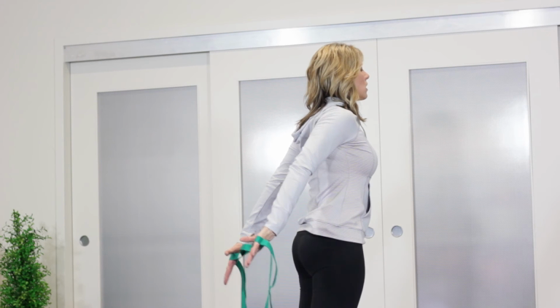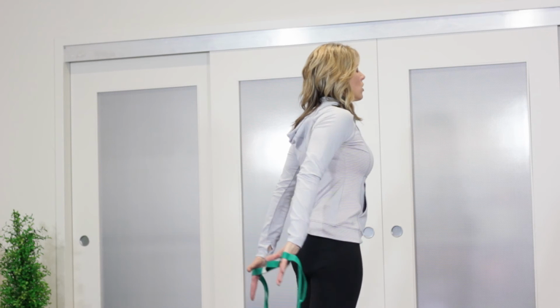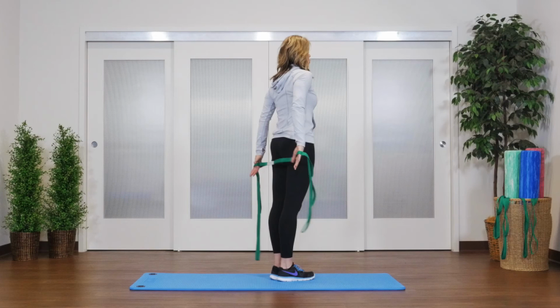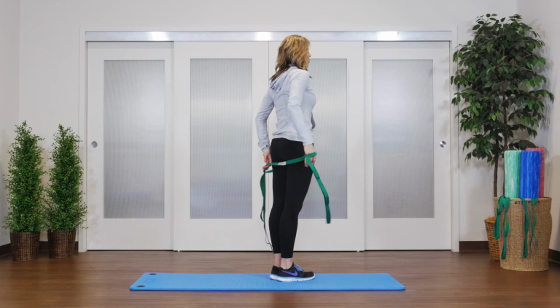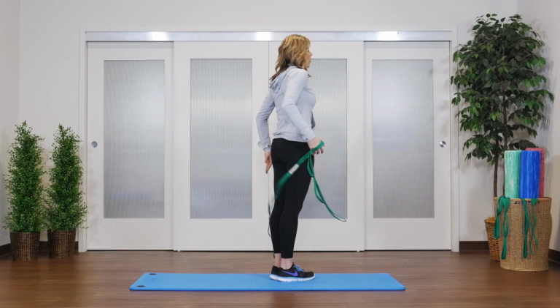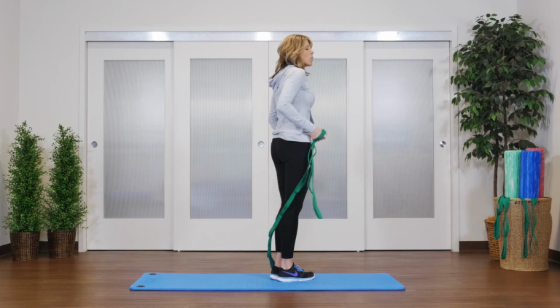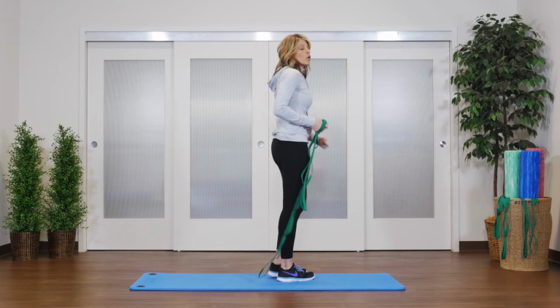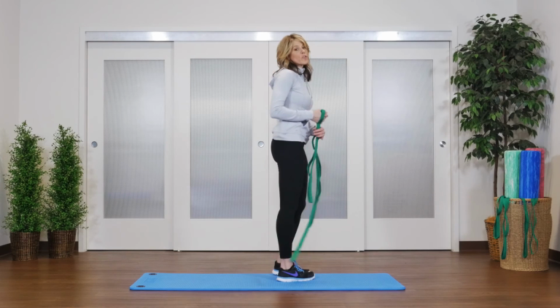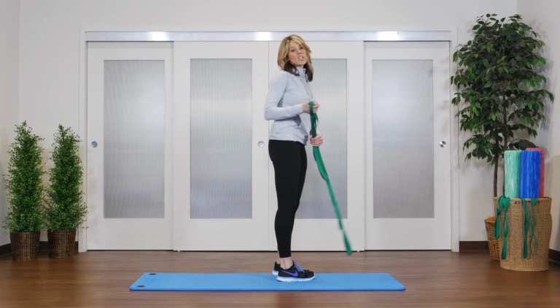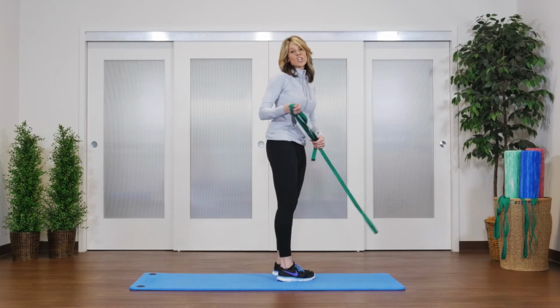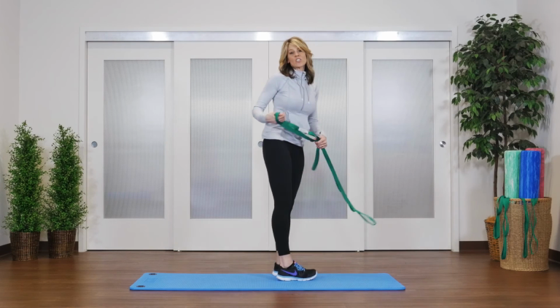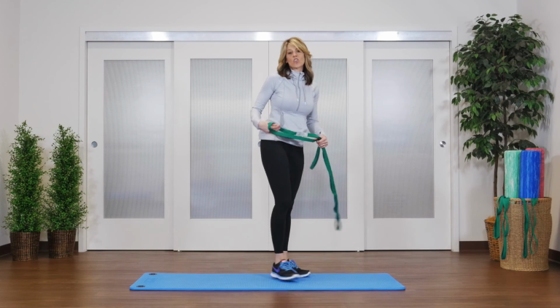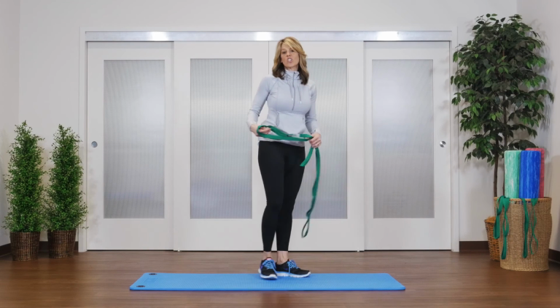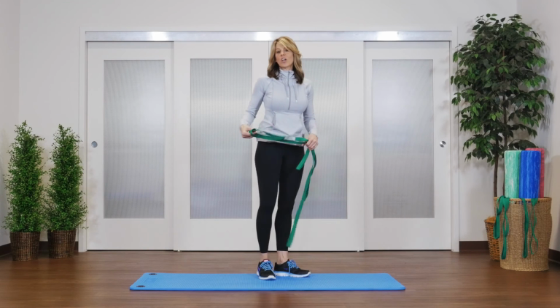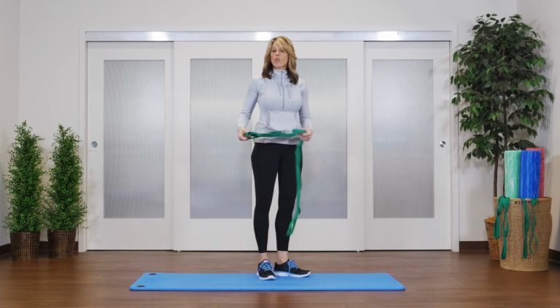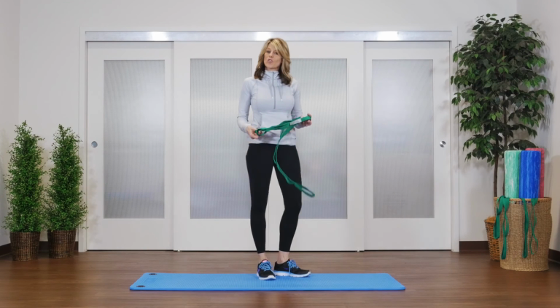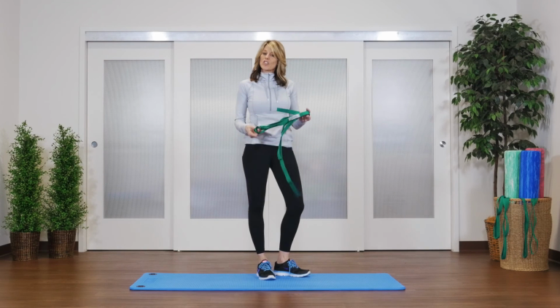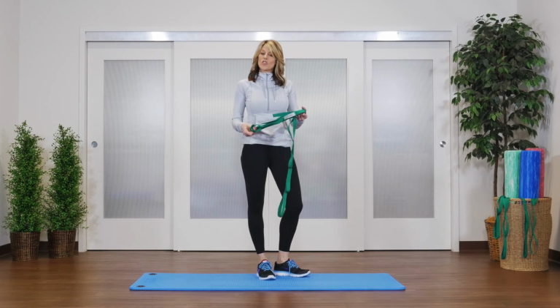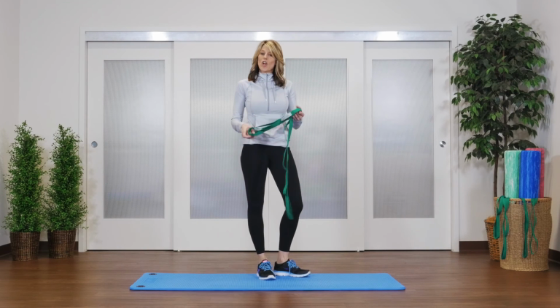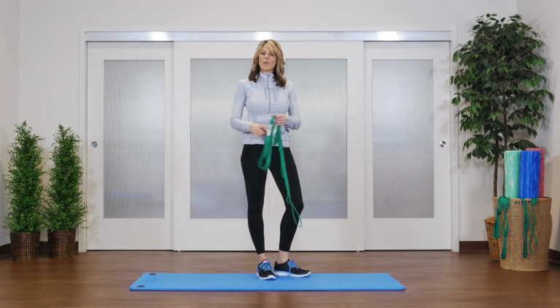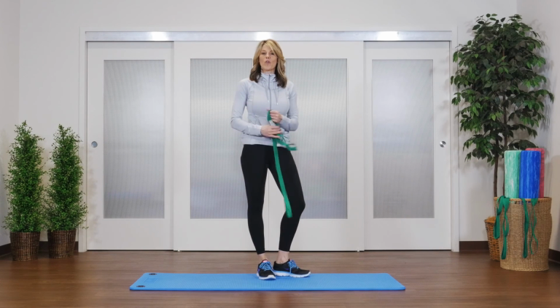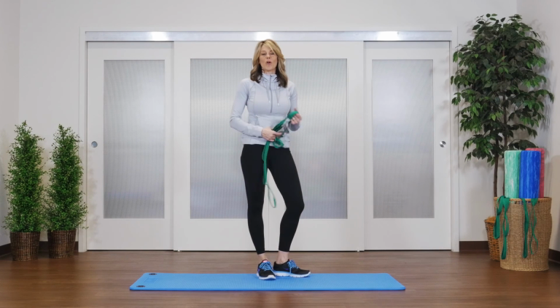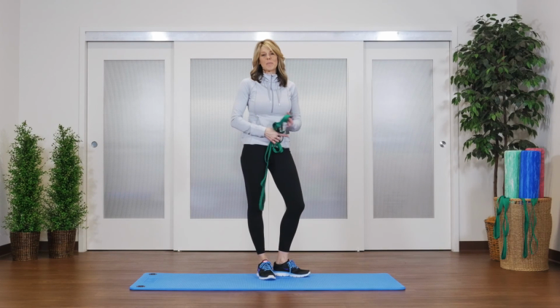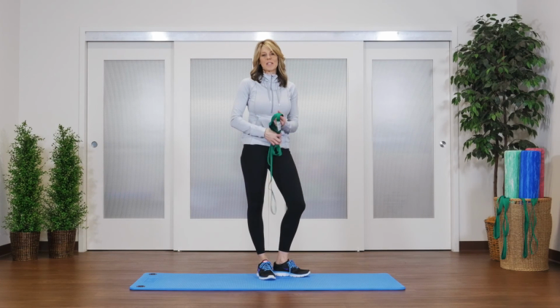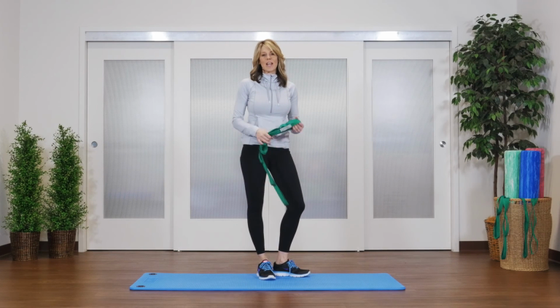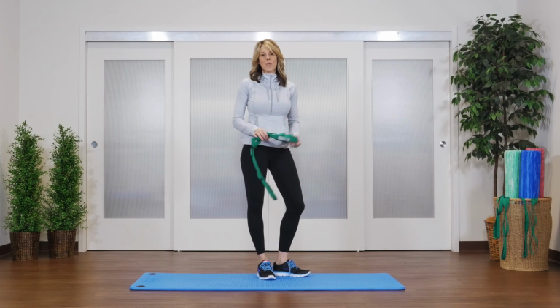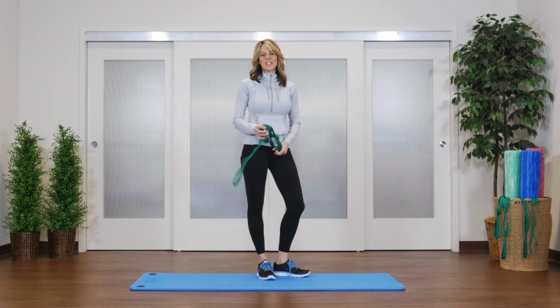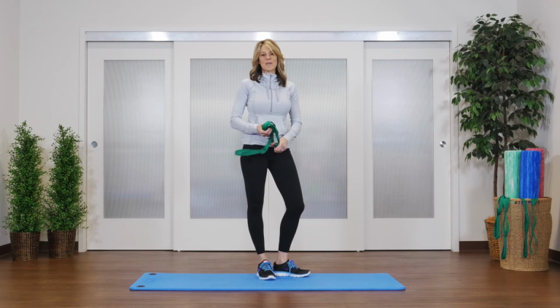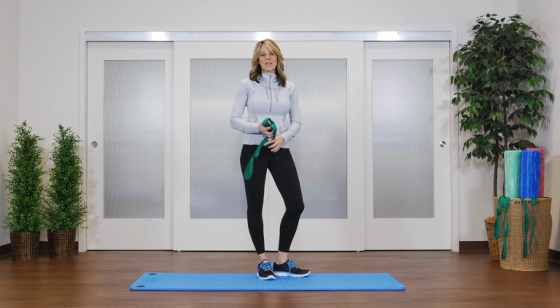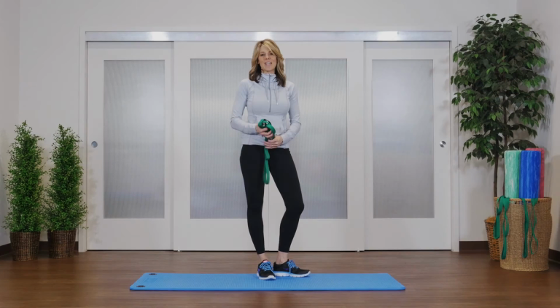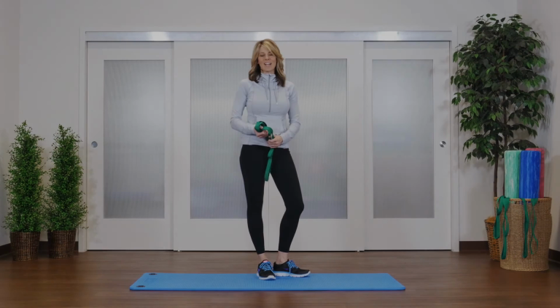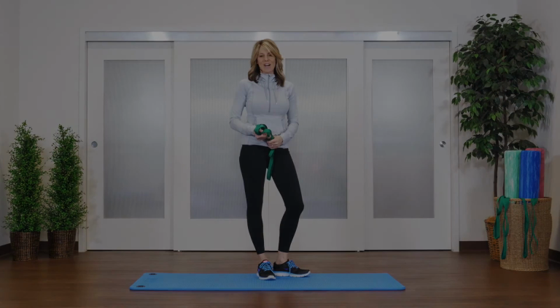For more information on stretching or the stretch out strap, go to our website at OPTP.com.